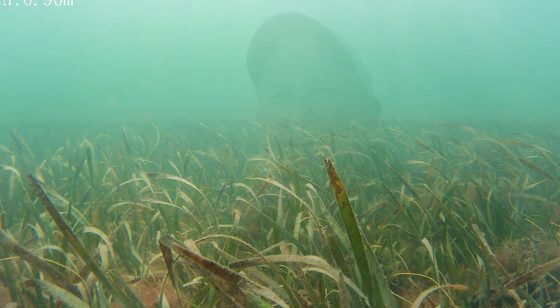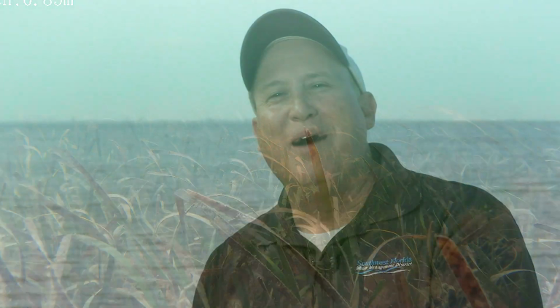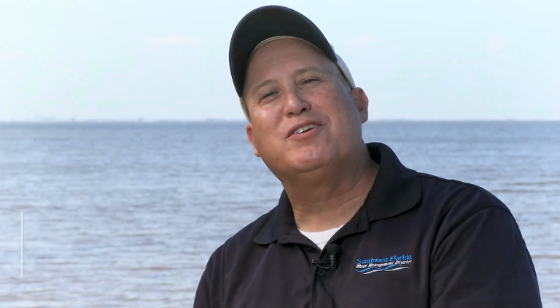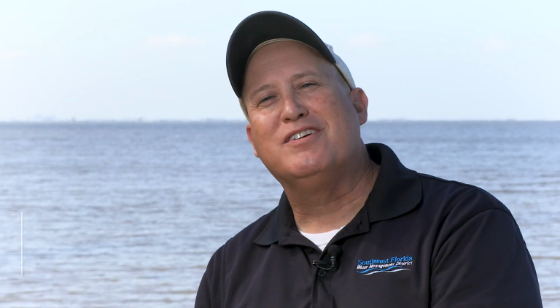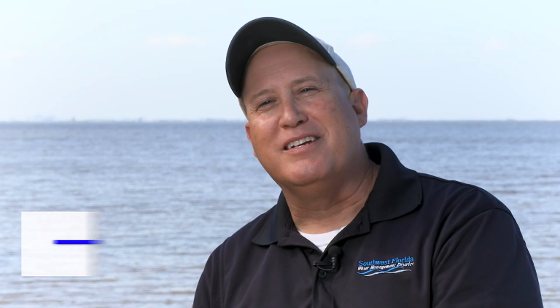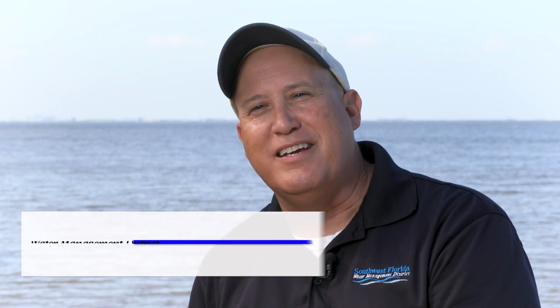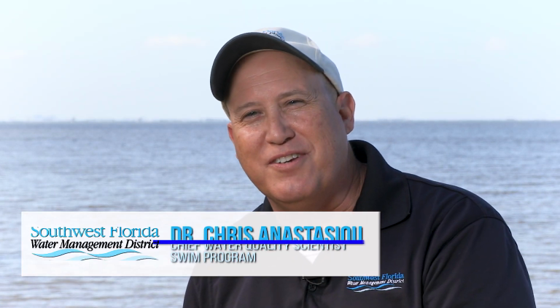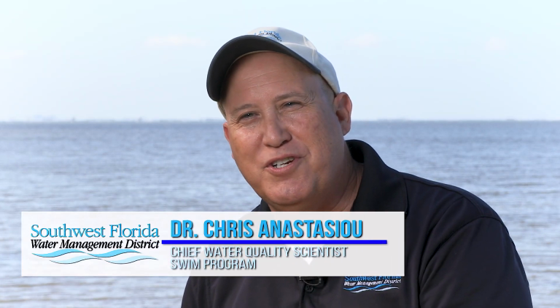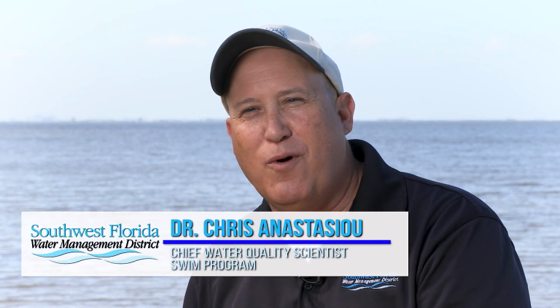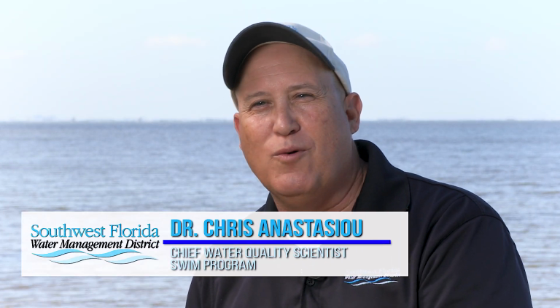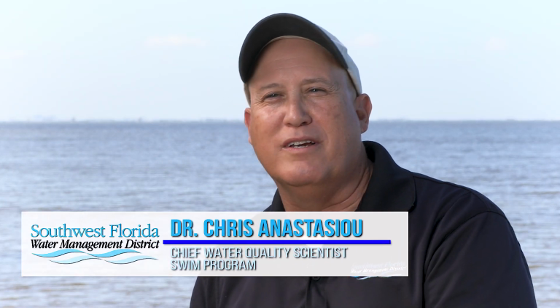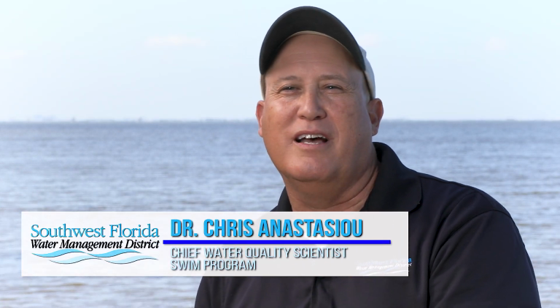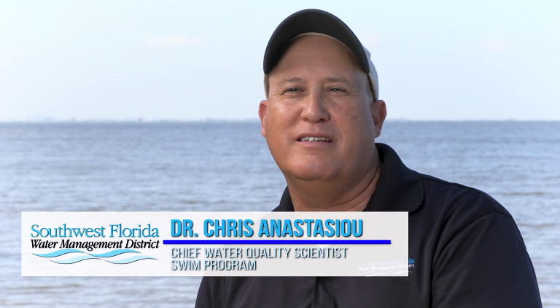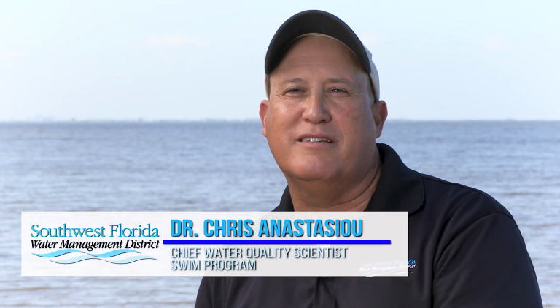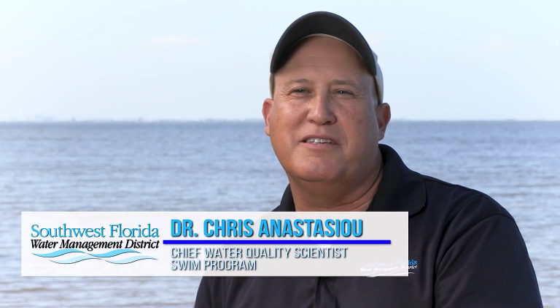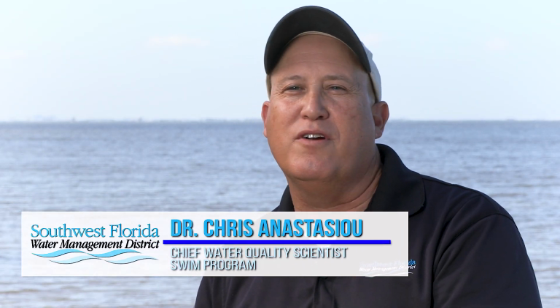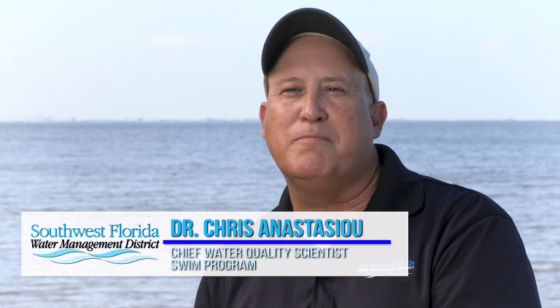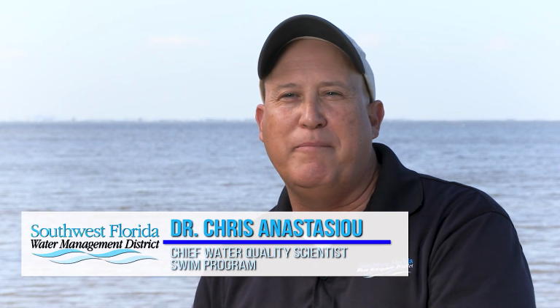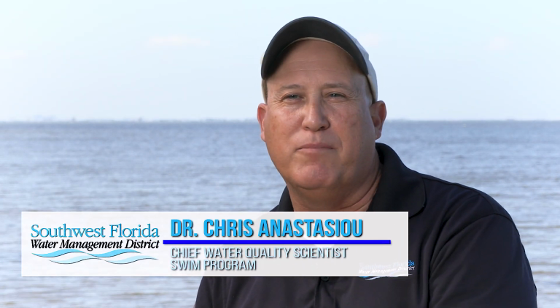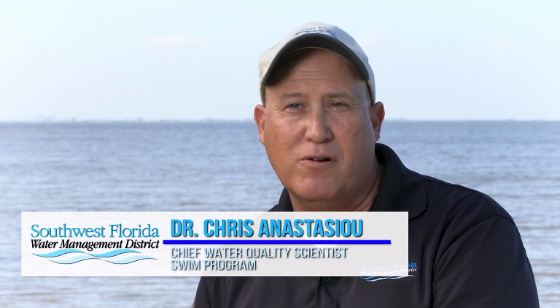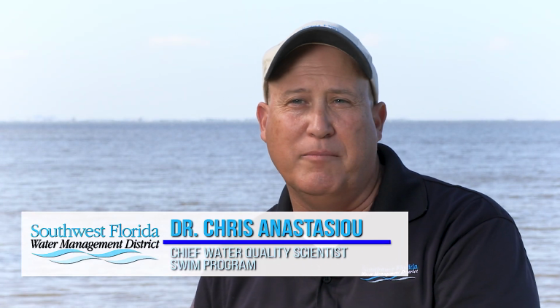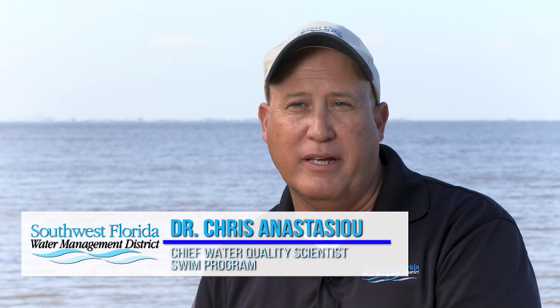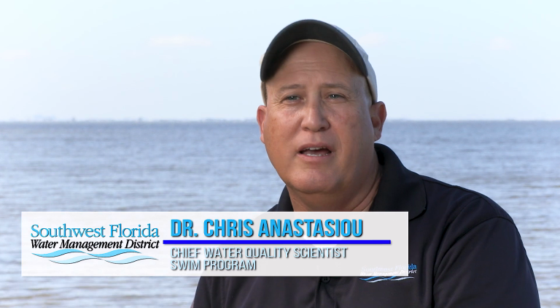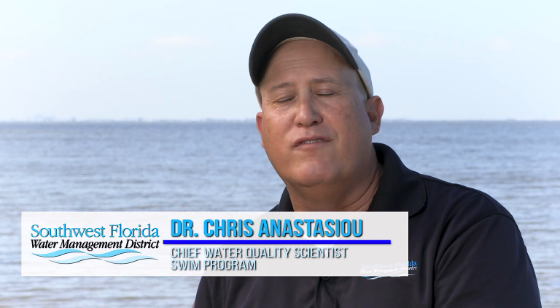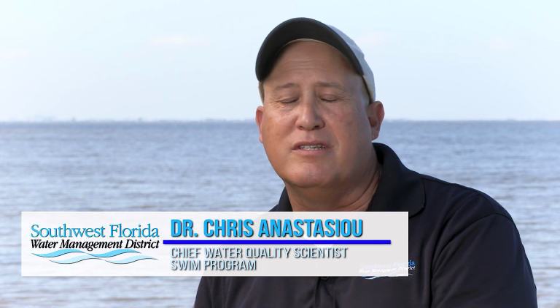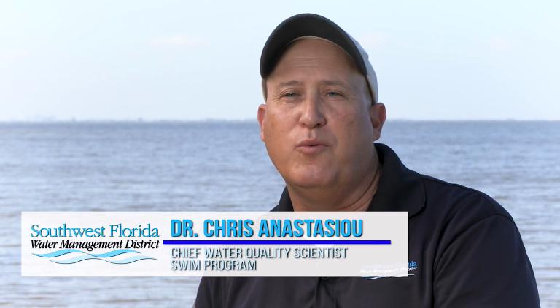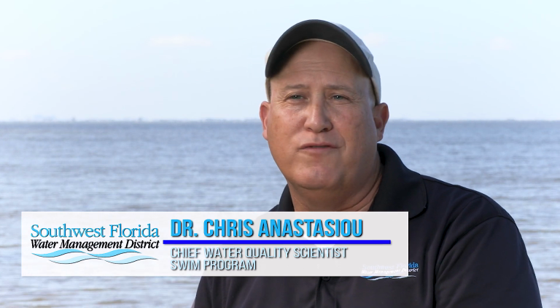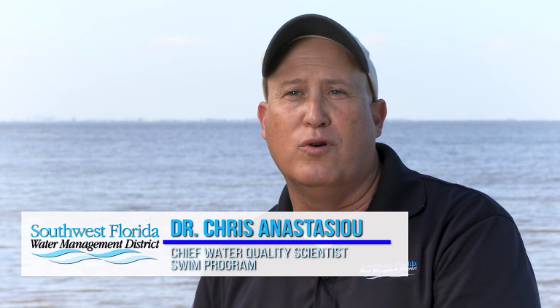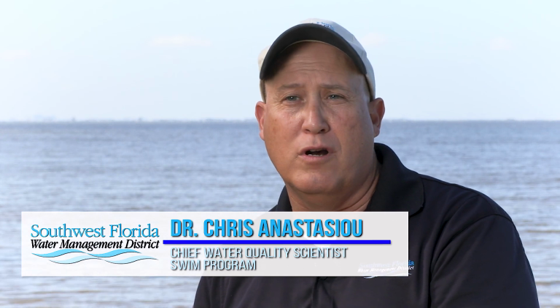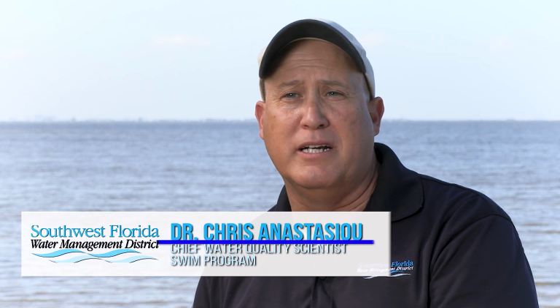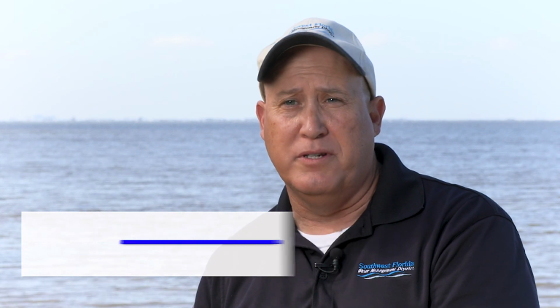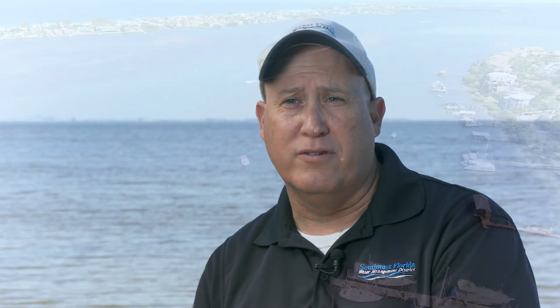I'm Dr. Chris Anastasio, Chief Water Quality Scientist and Seagrass Mapping Program Lead for the Southwest Florida Water Management District.